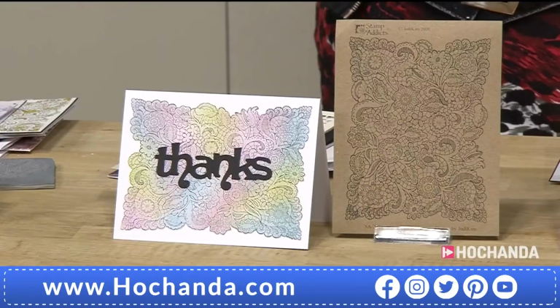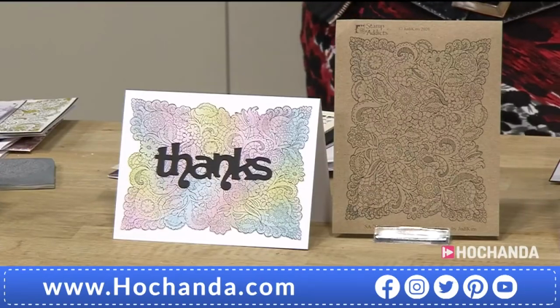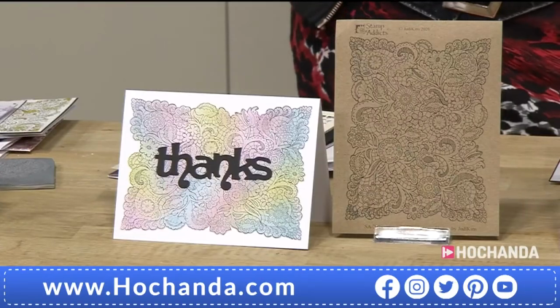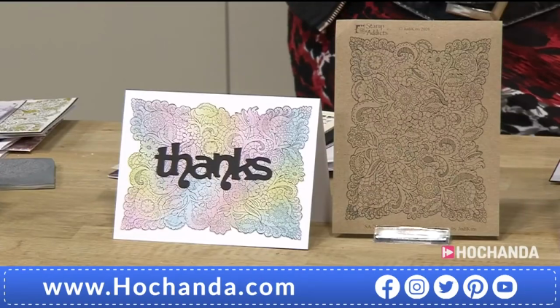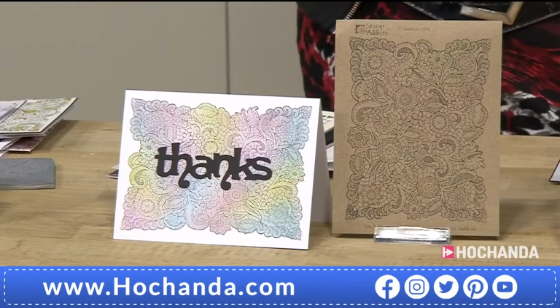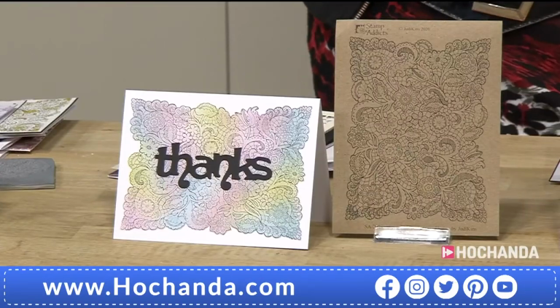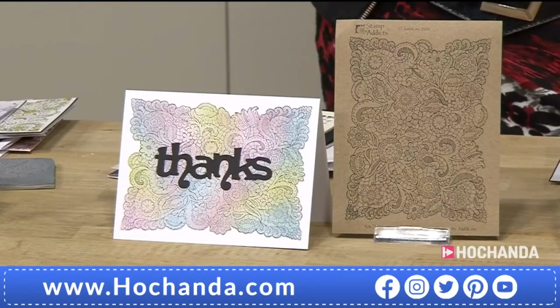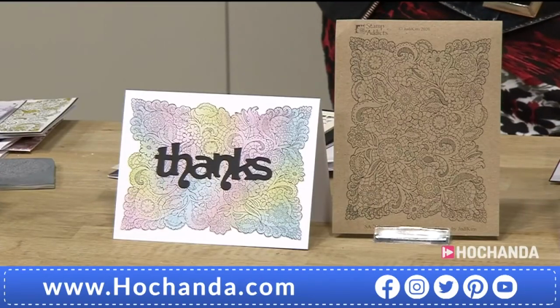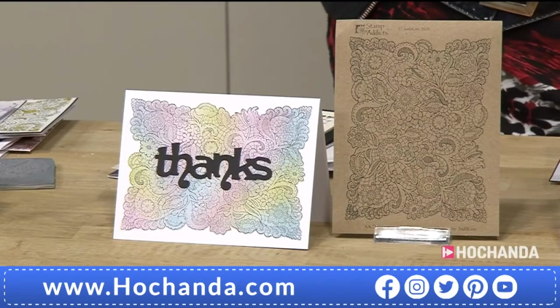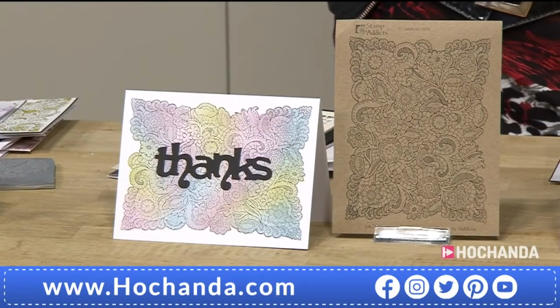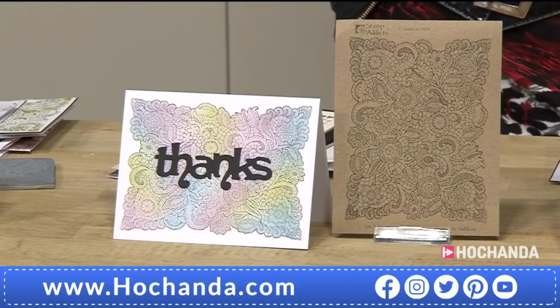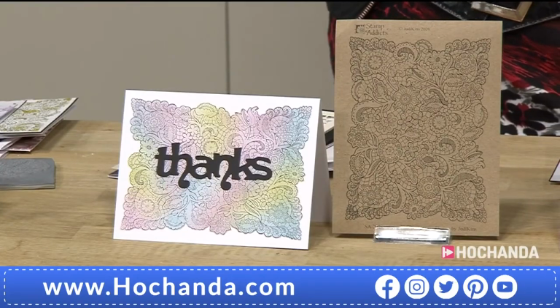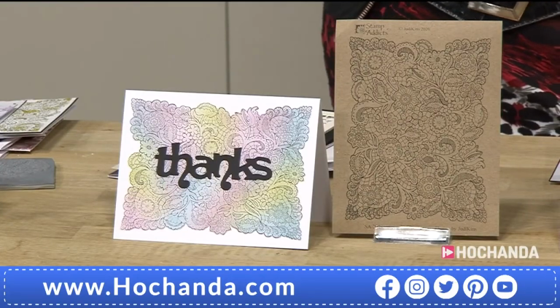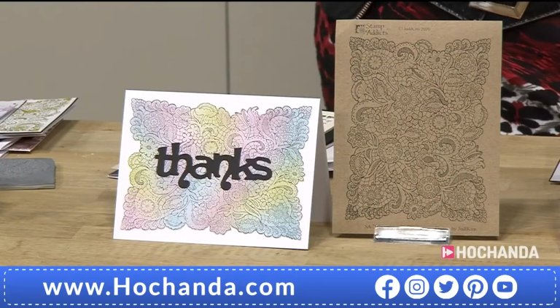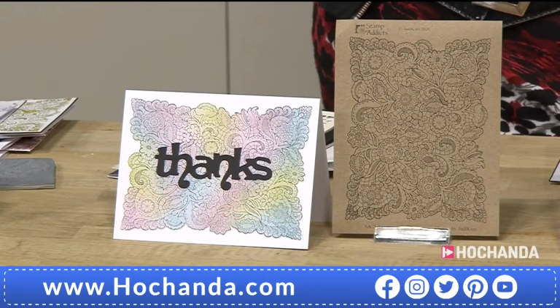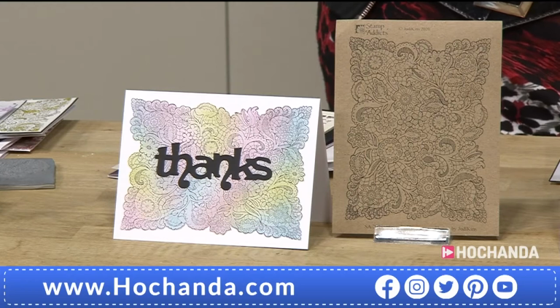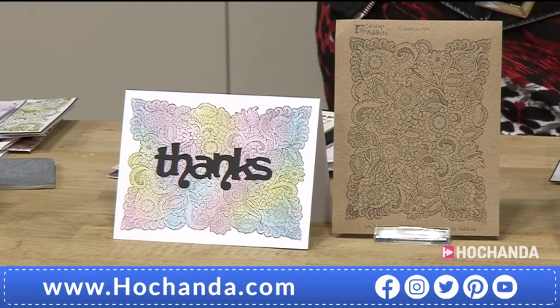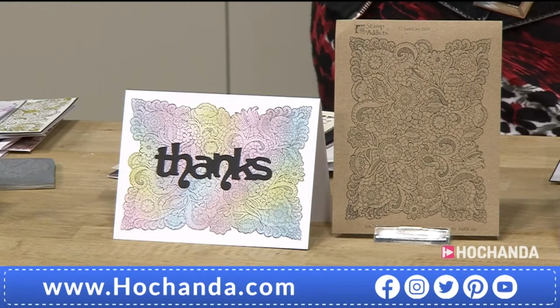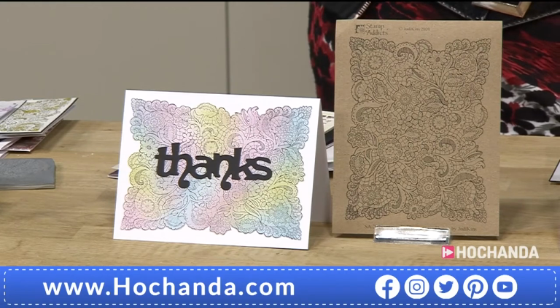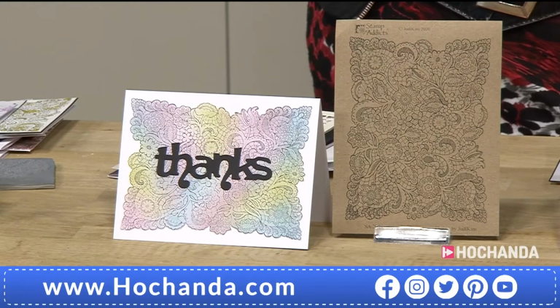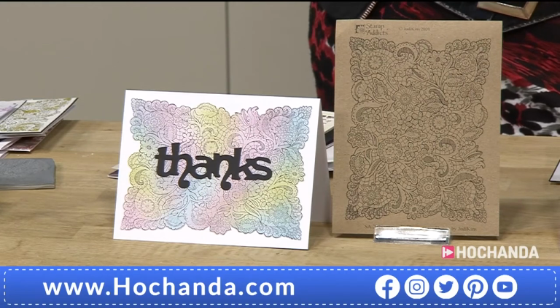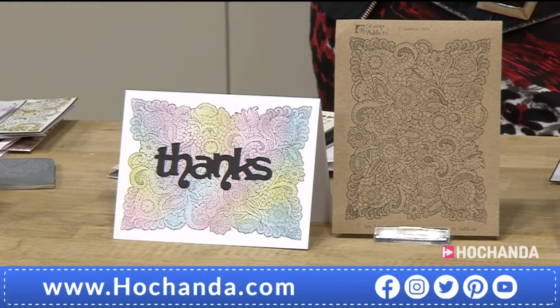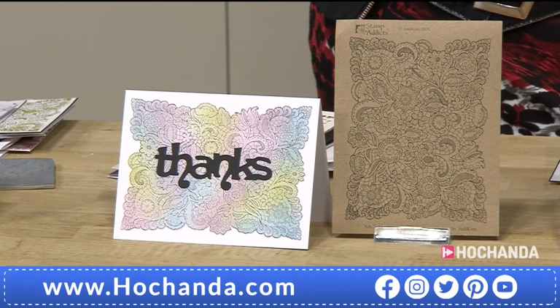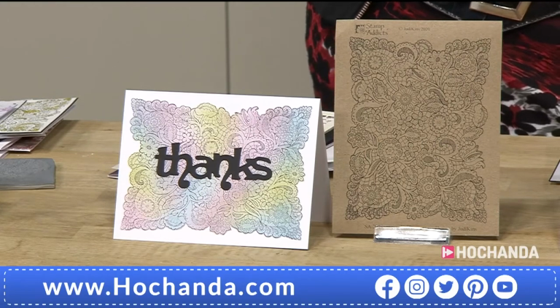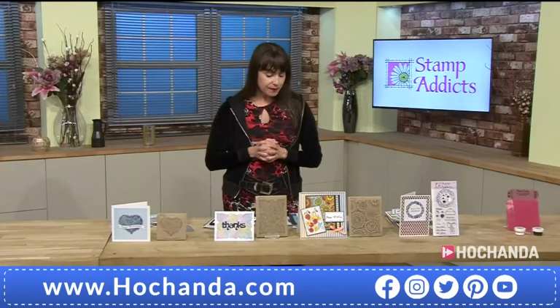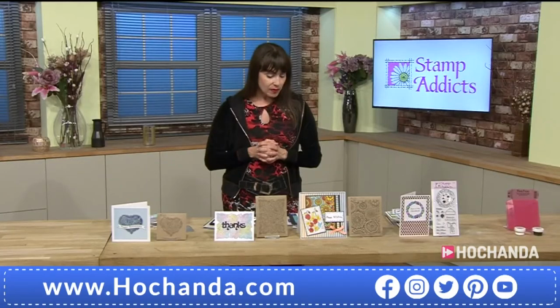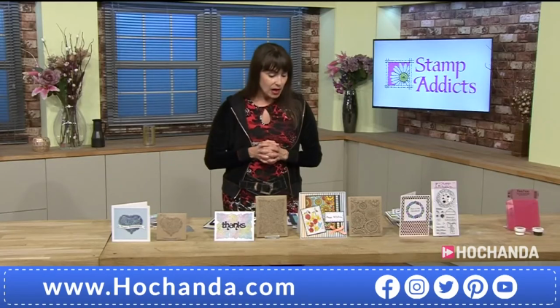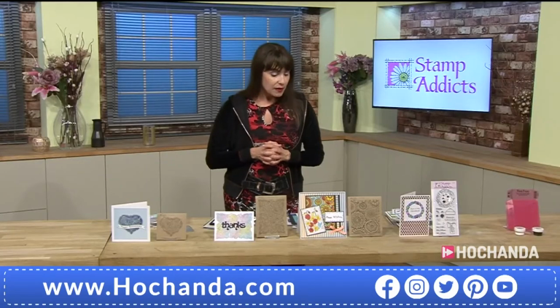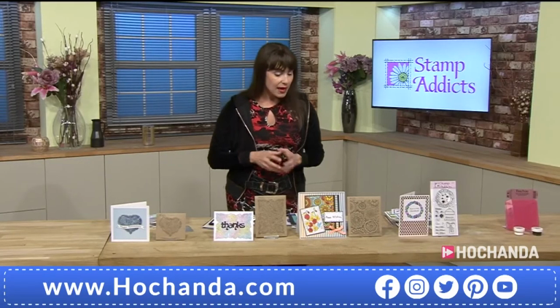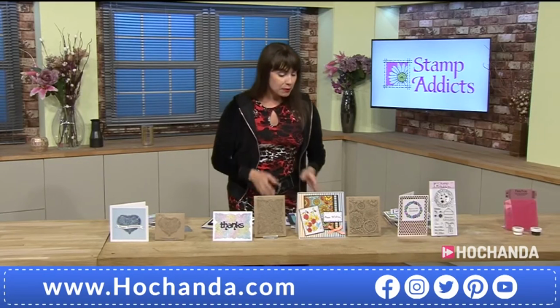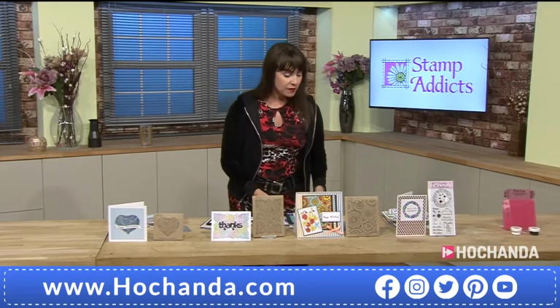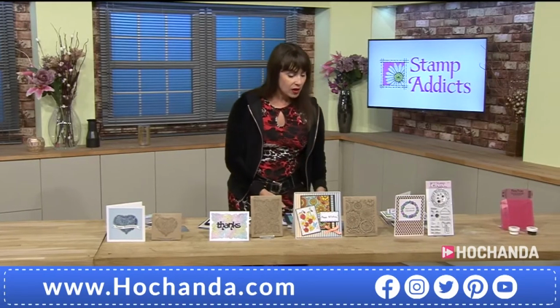£14.99, and it's a big stamp this one. Item number is 135382.